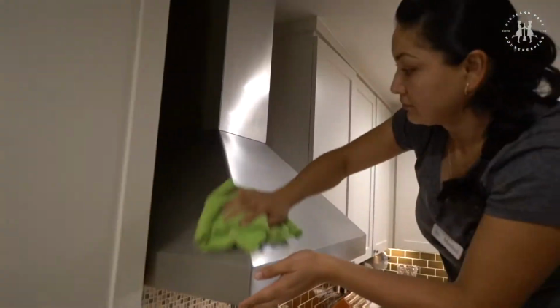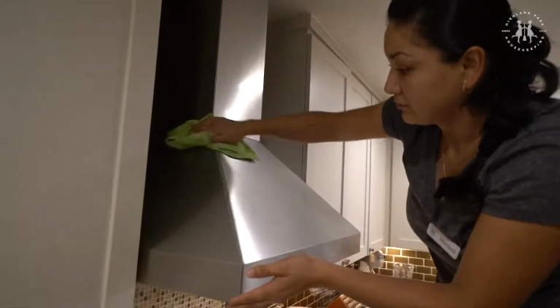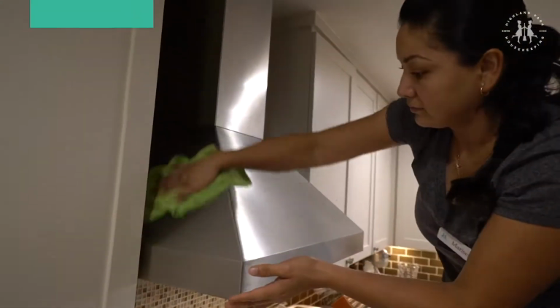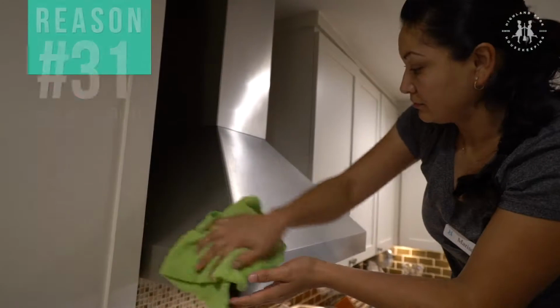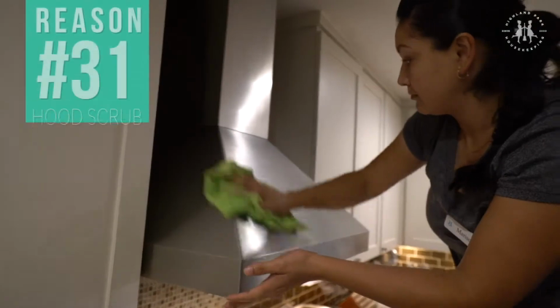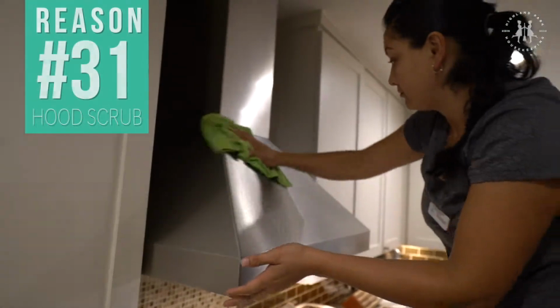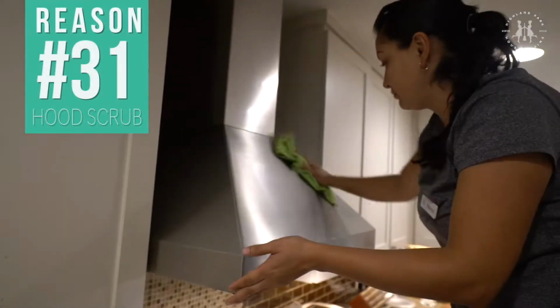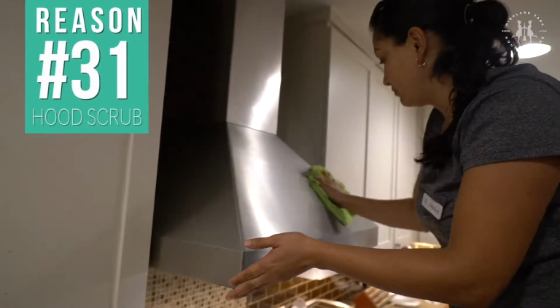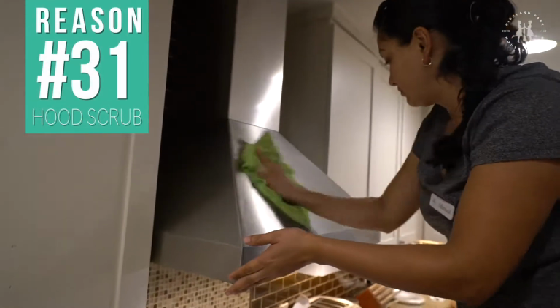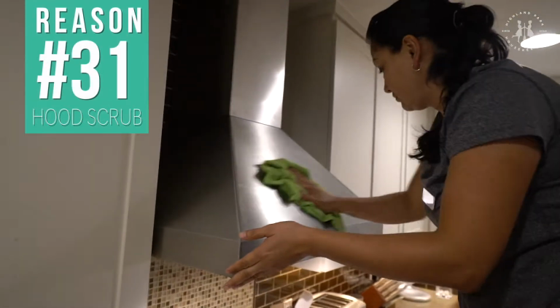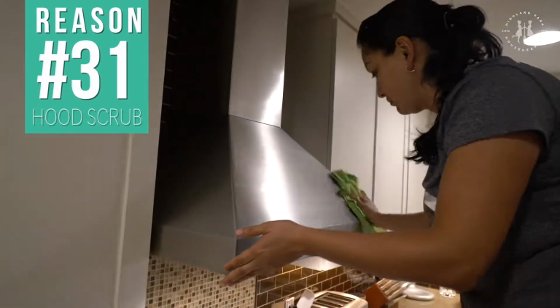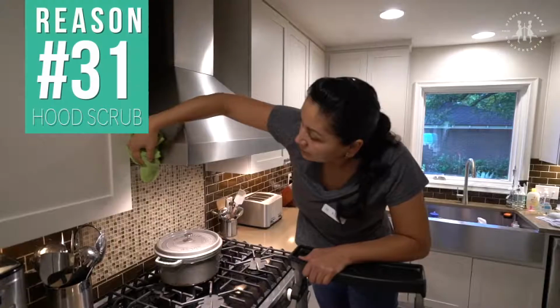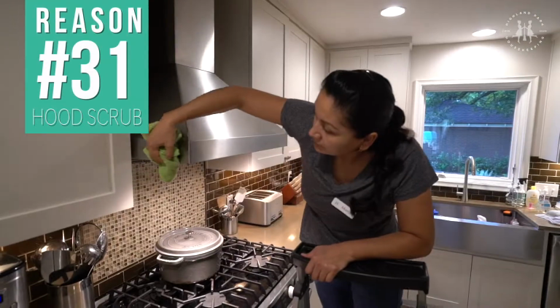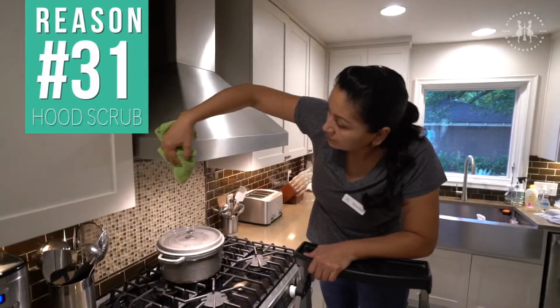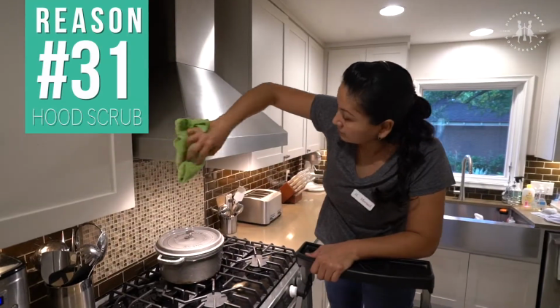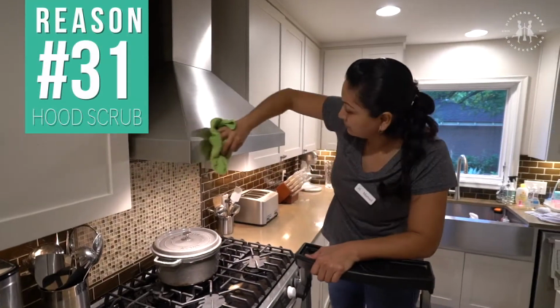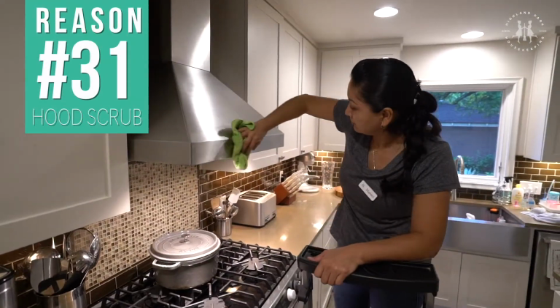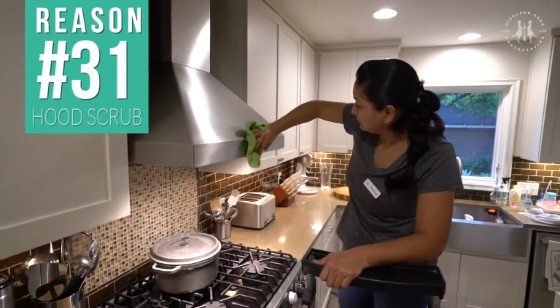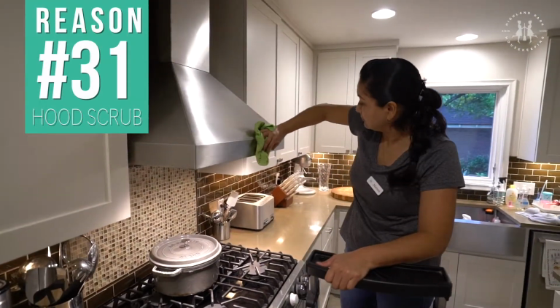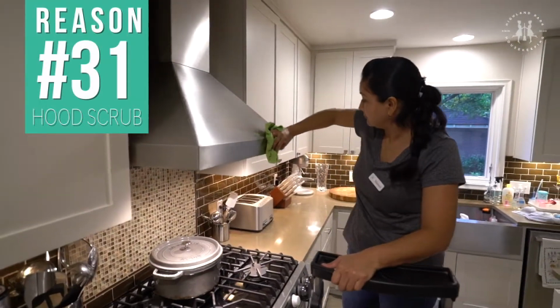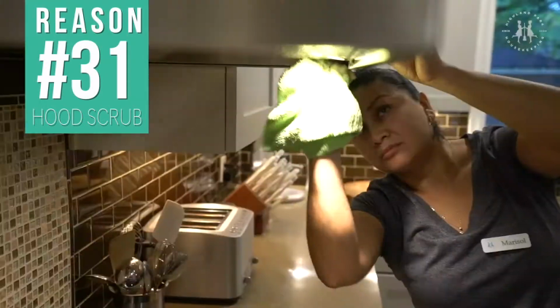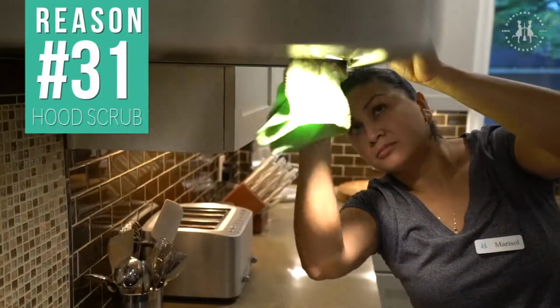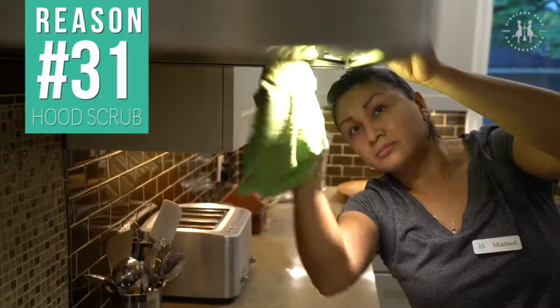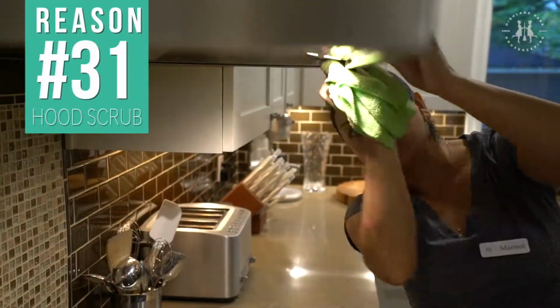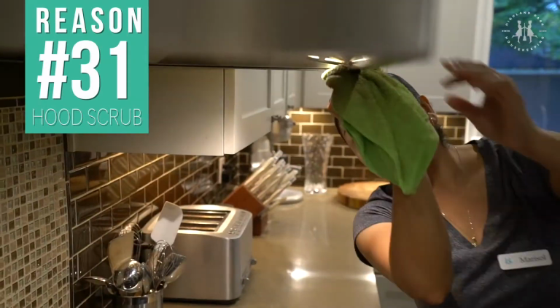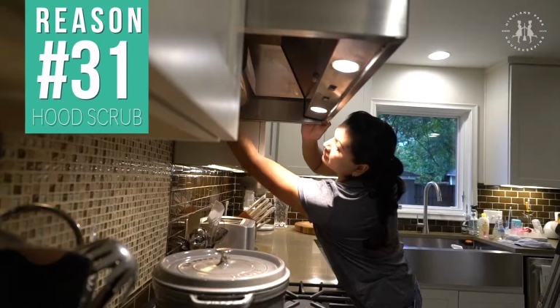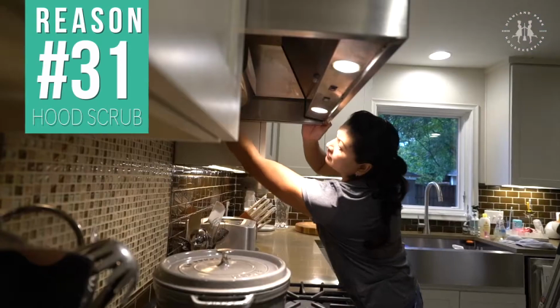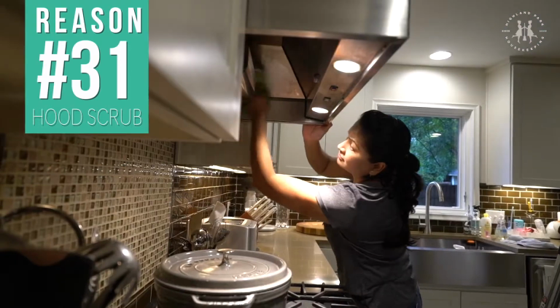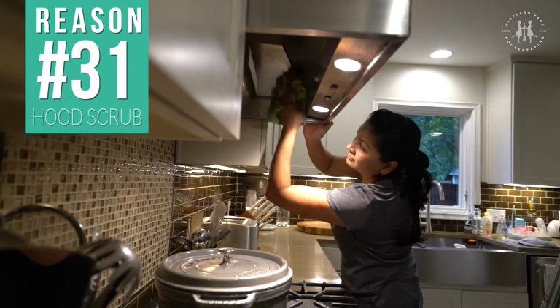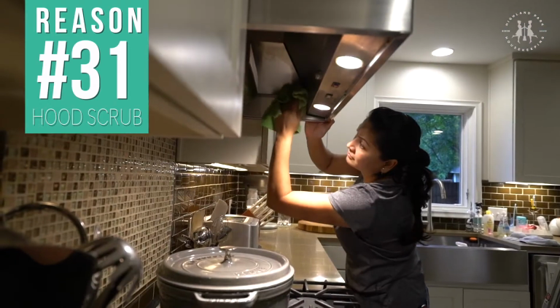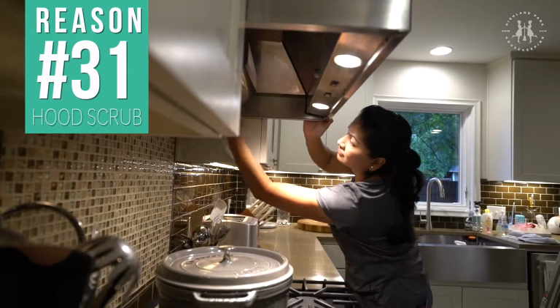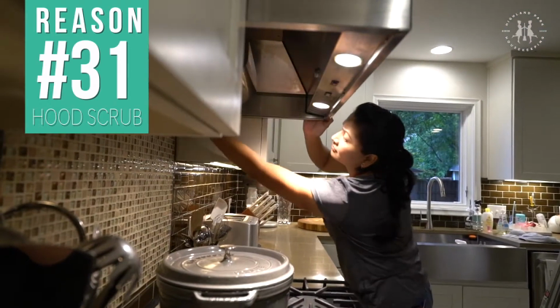The hood over your stove gets greasy and collects dirt. We make sure to clean it thoroughly, inside and out.